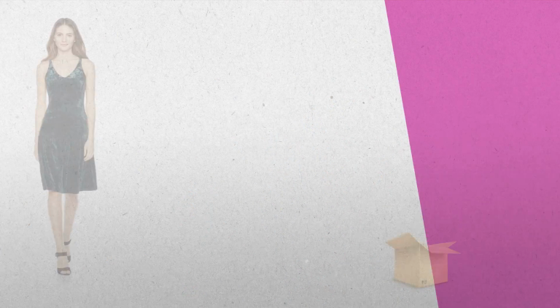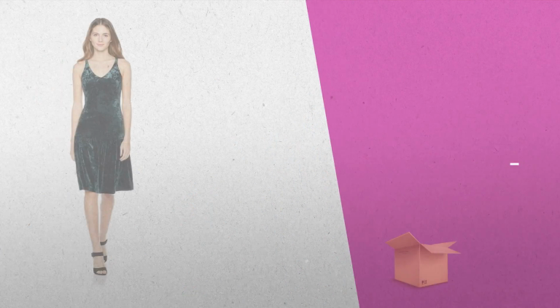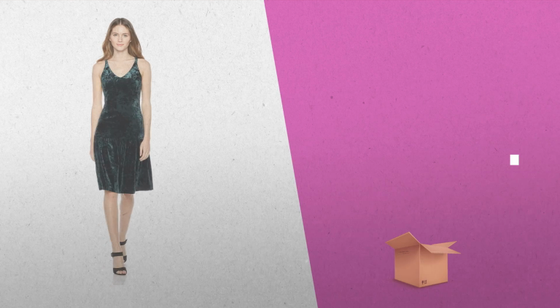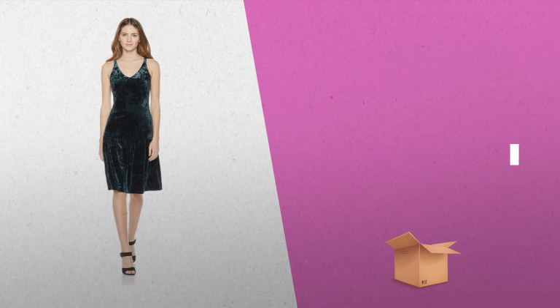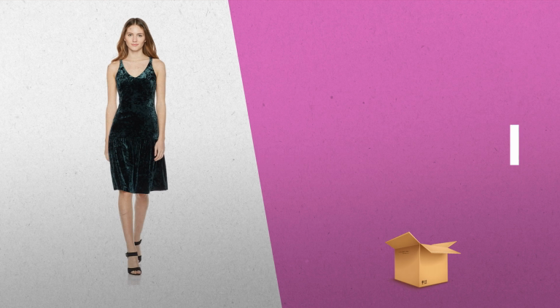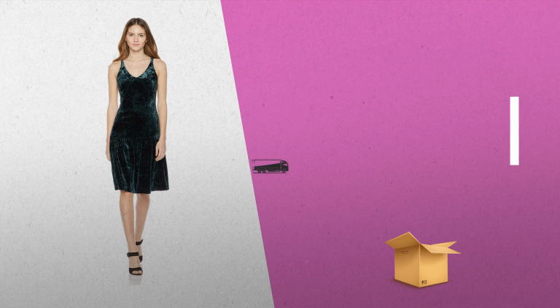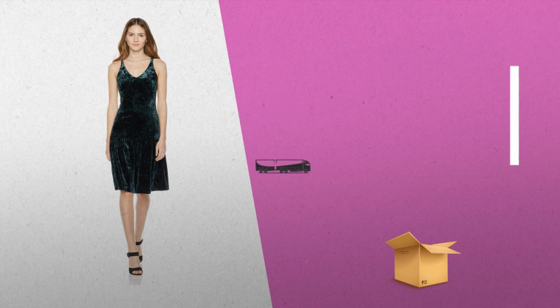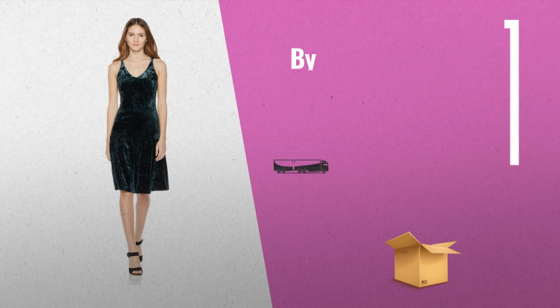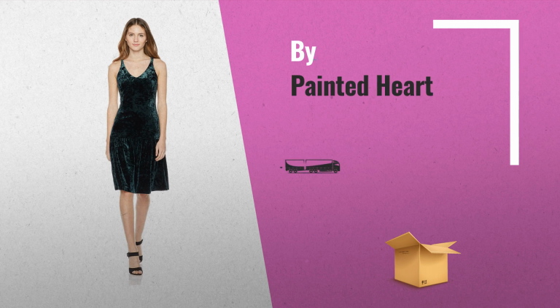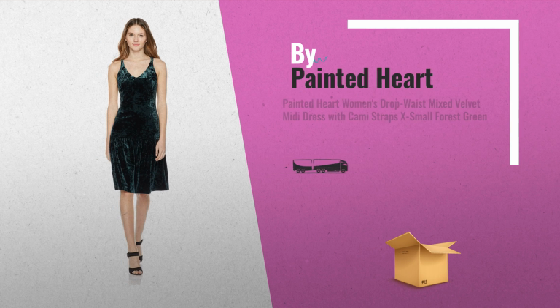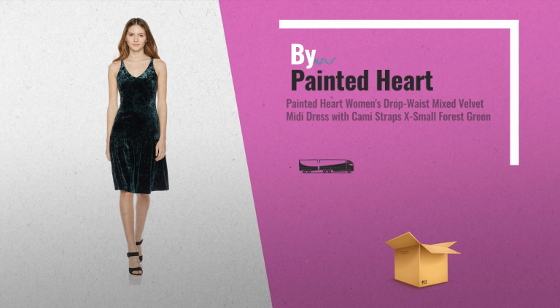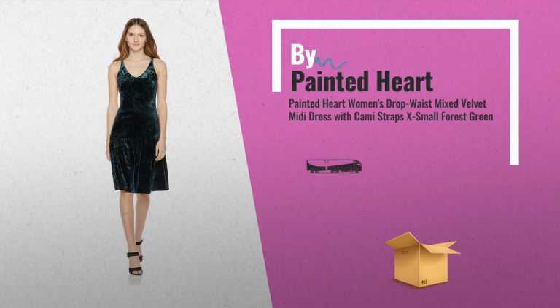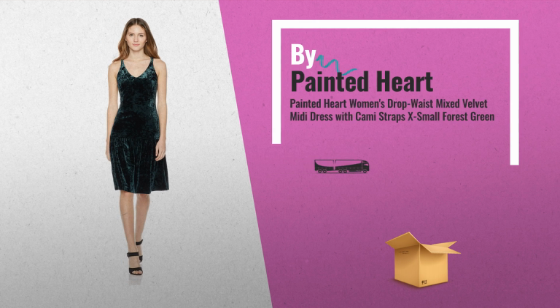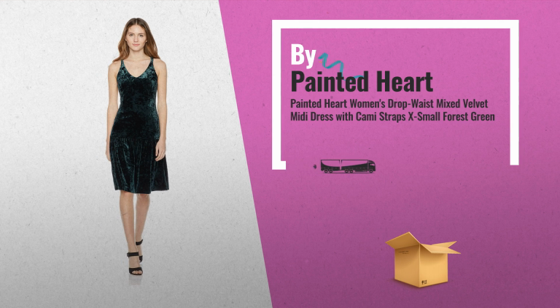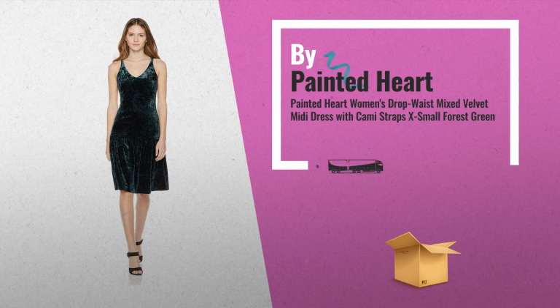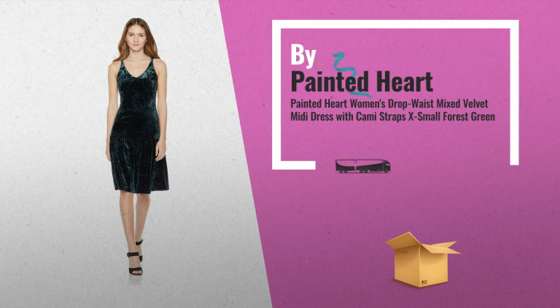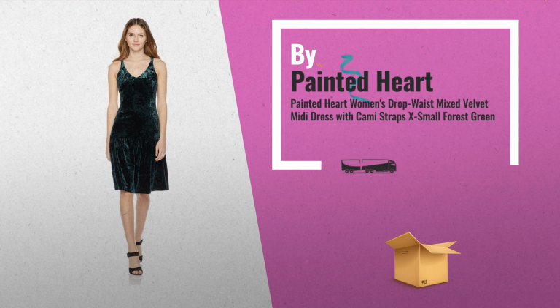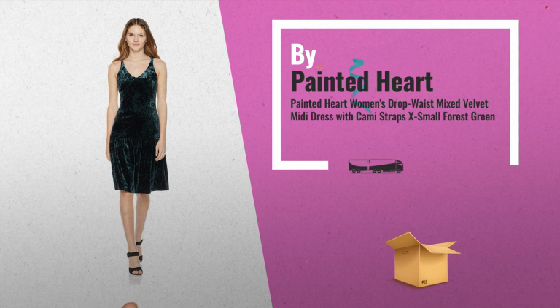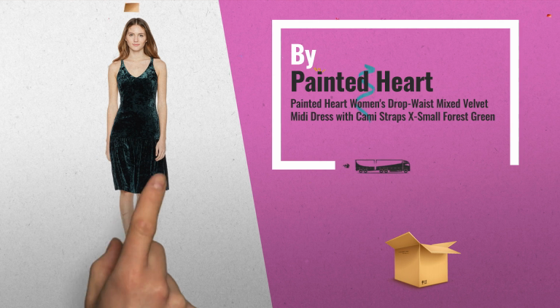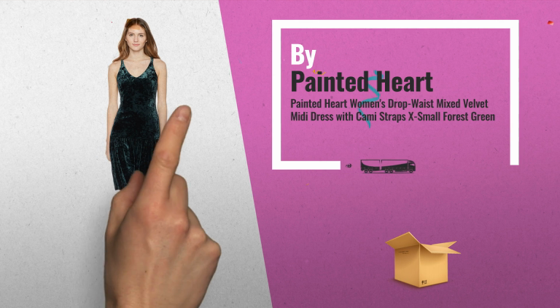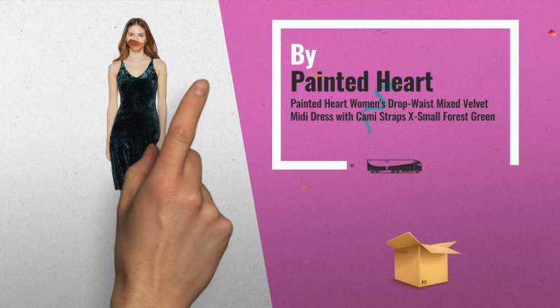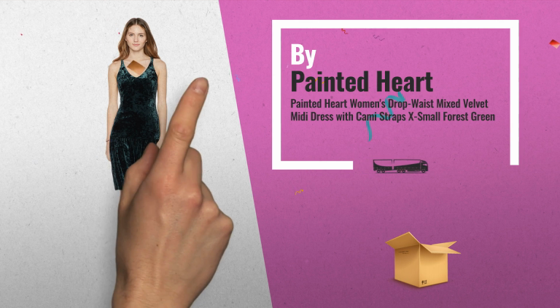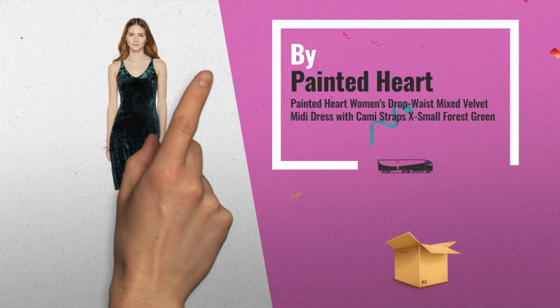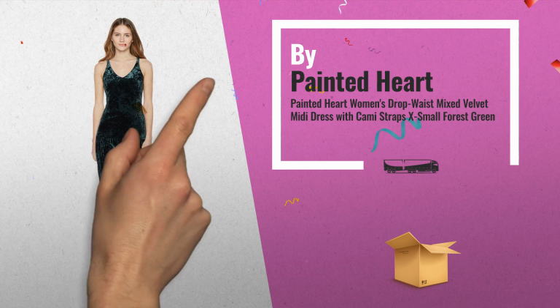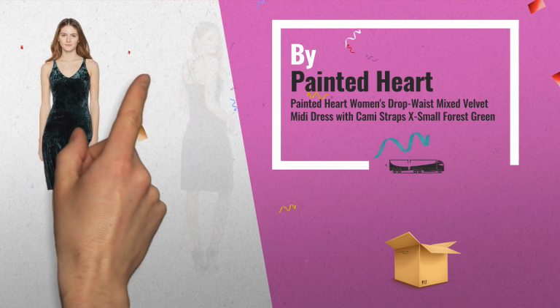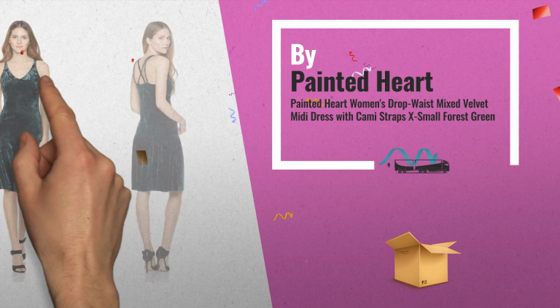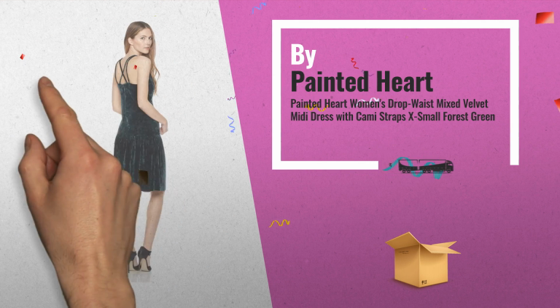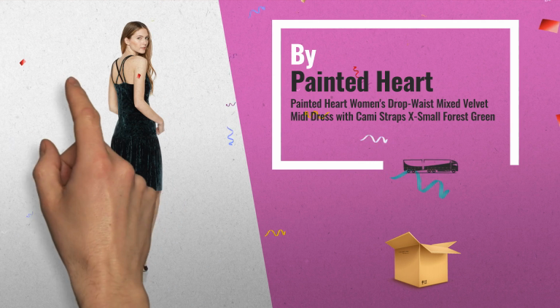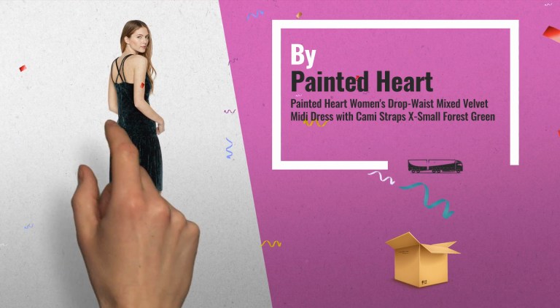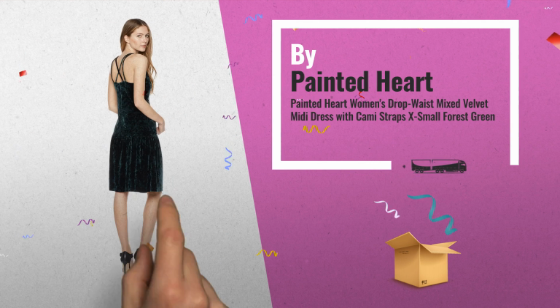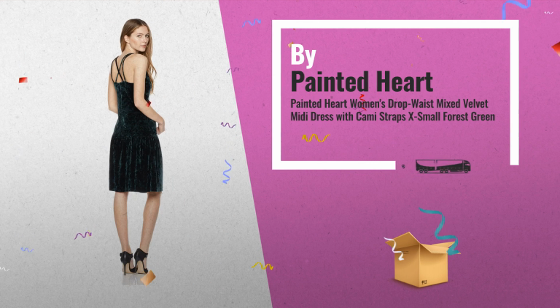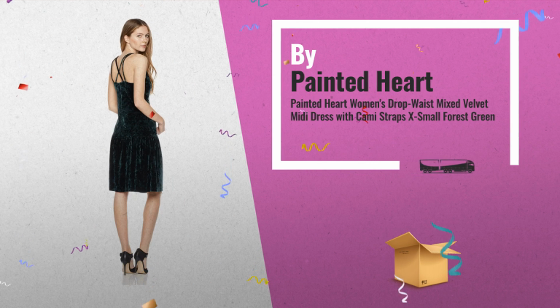Number 4: Sleeveless Dress featuring scoop v-neckline and drop waist with ruffle skirt.